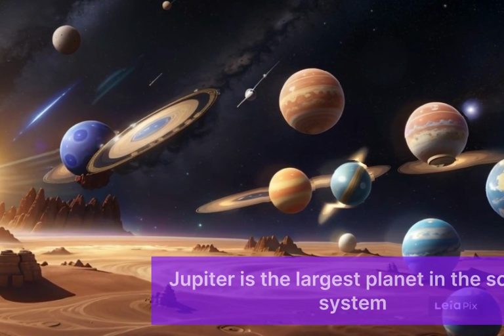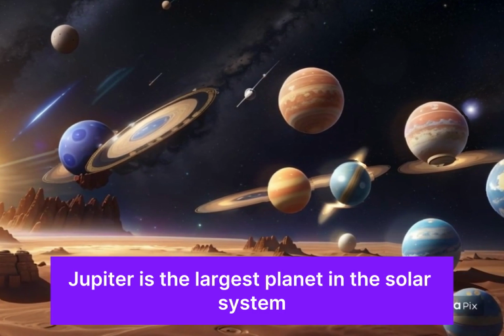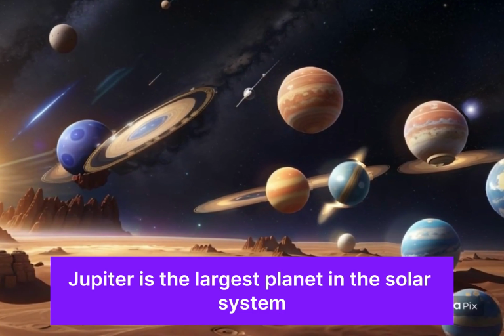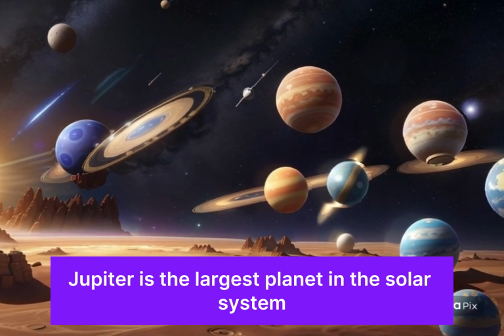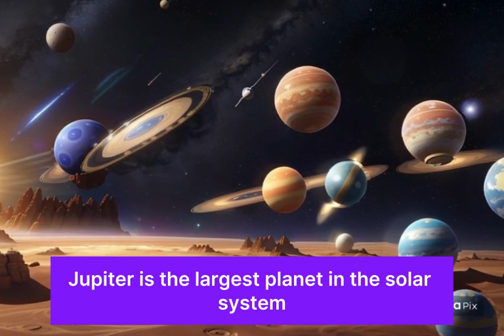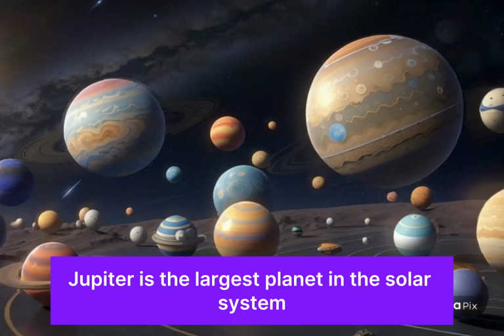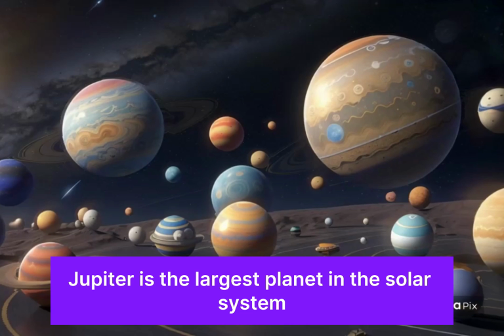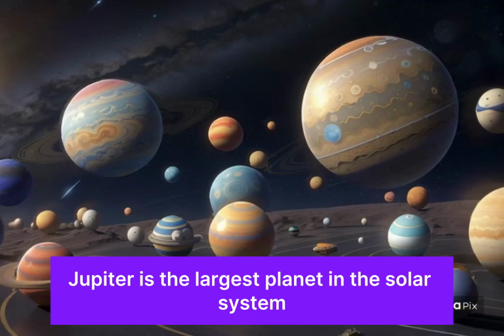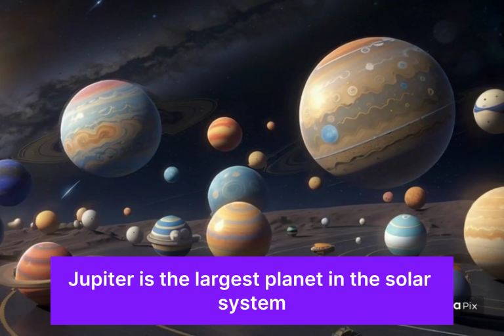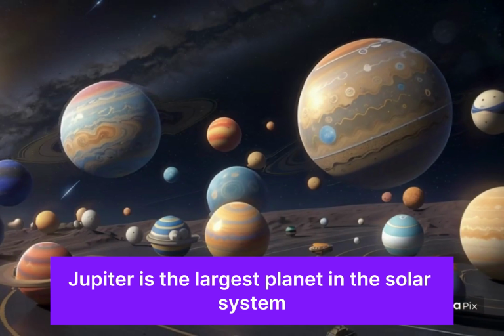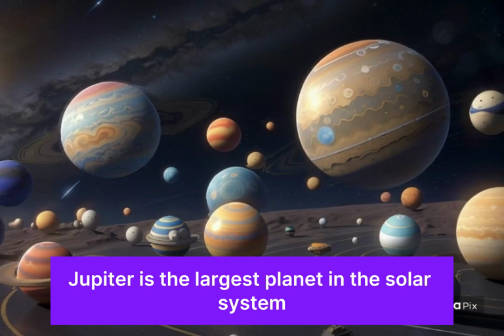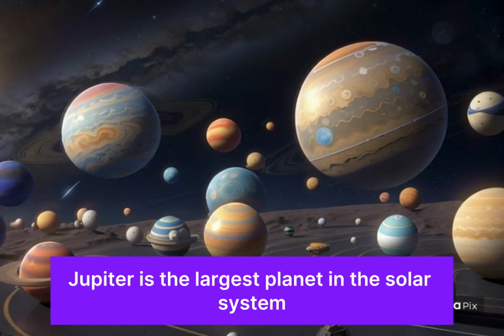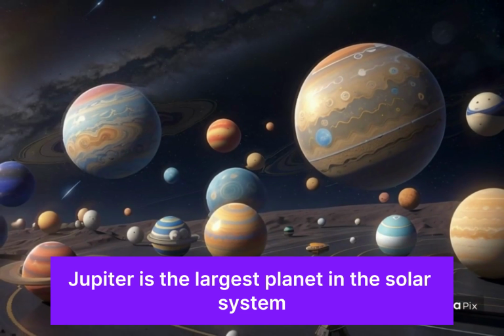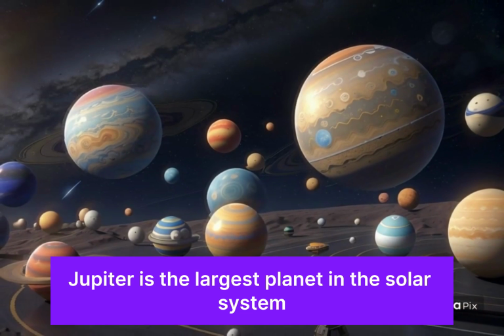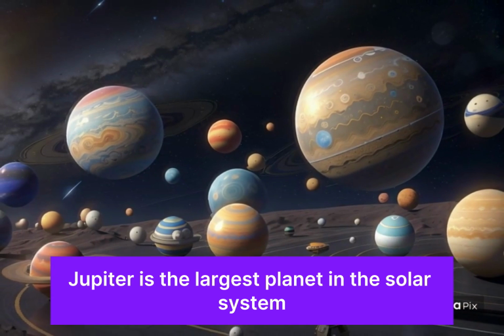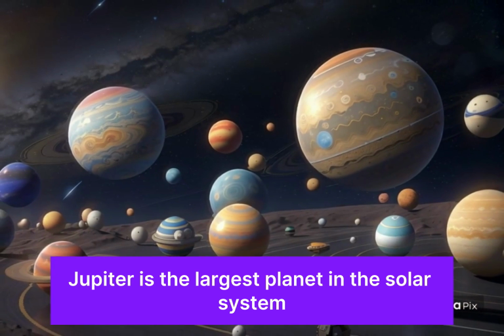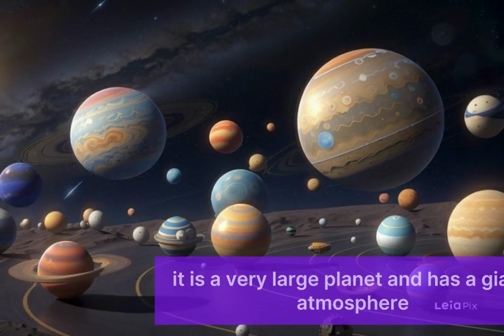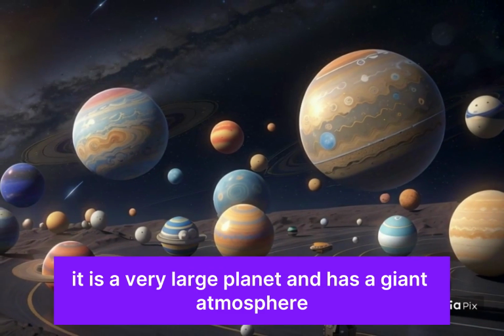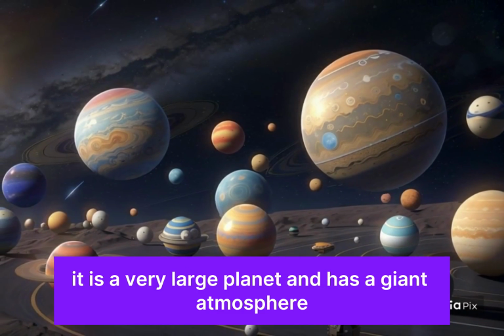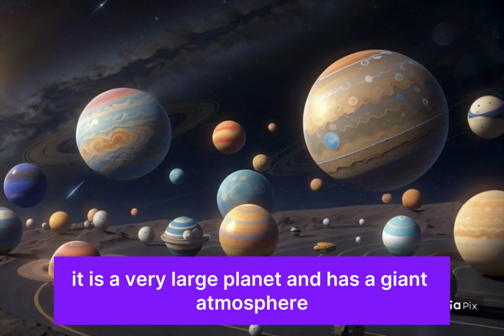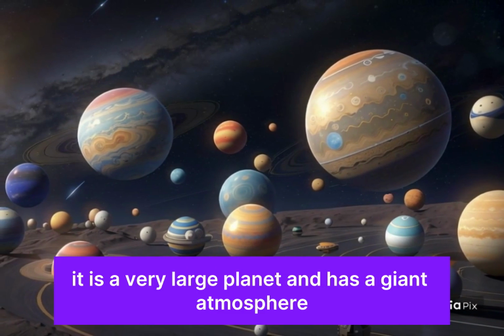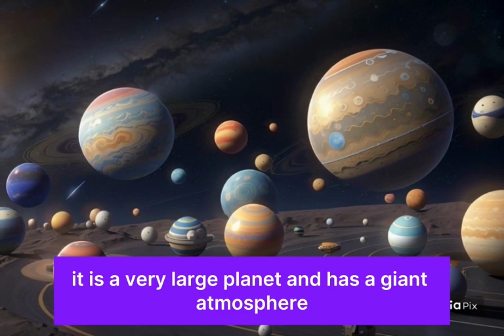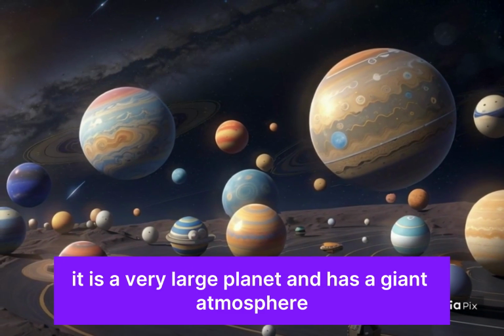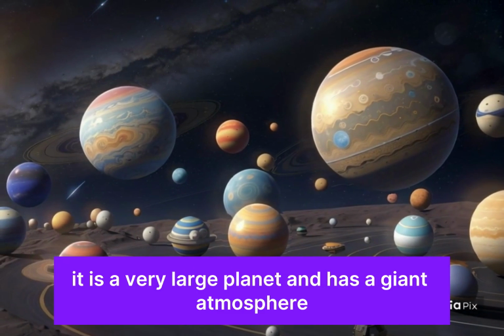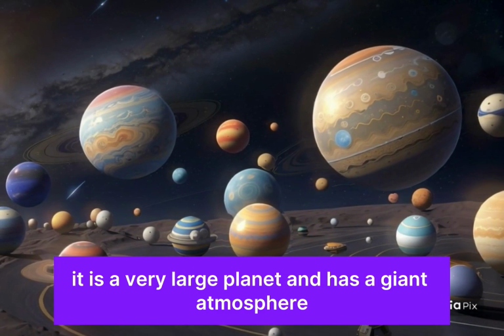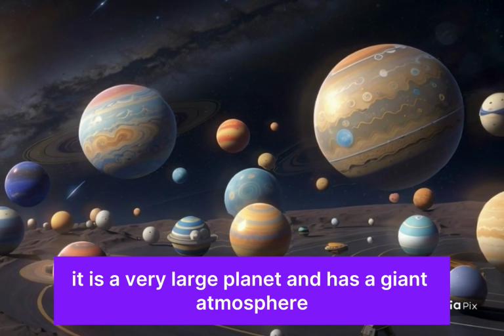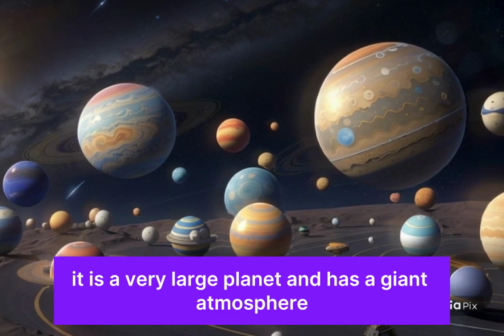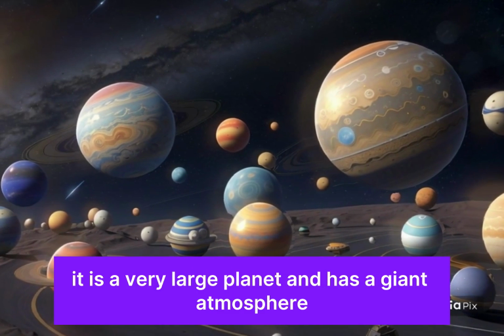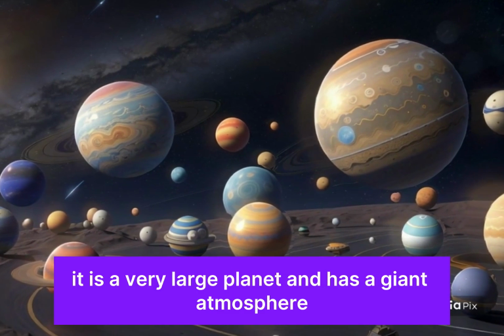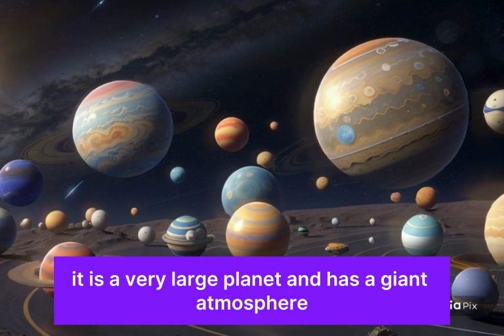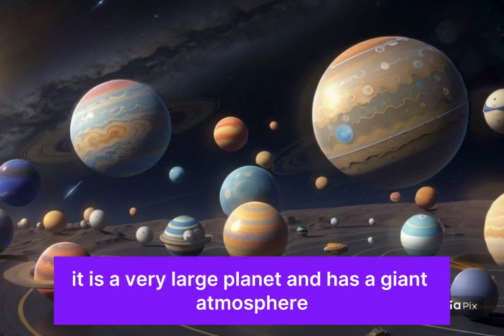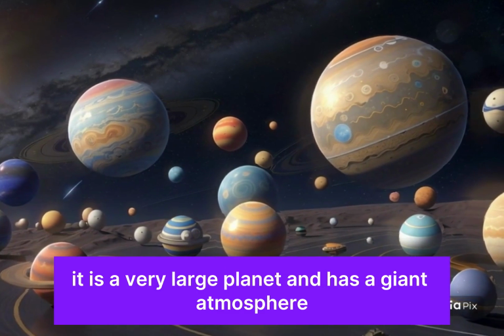Jupiter is the largest planet in the solar system. It is a very large planet and has a giant atmosphere.